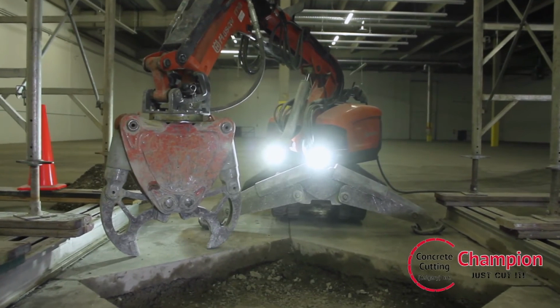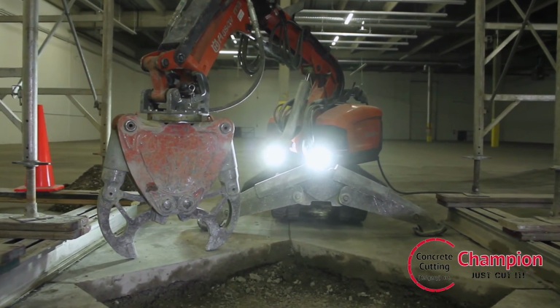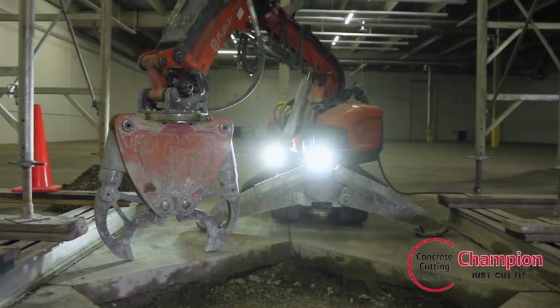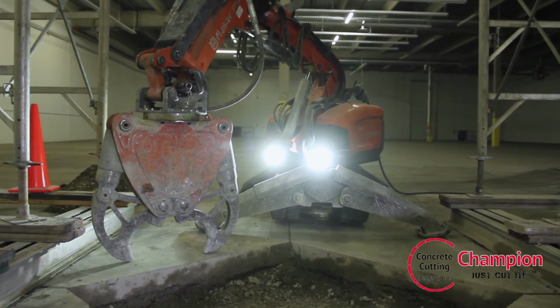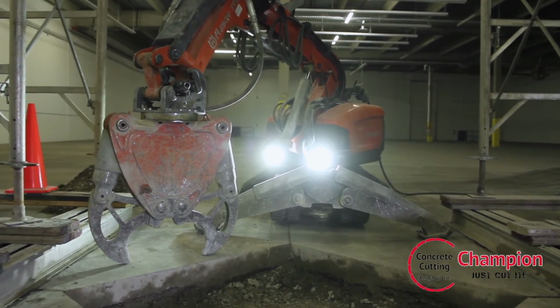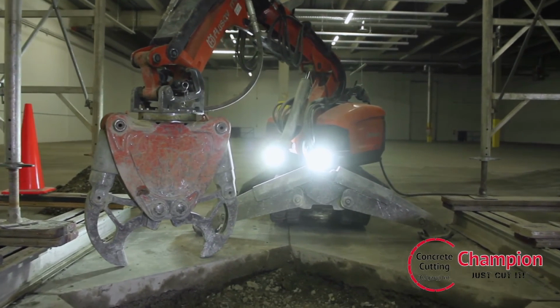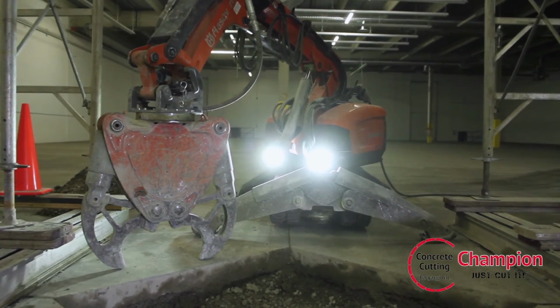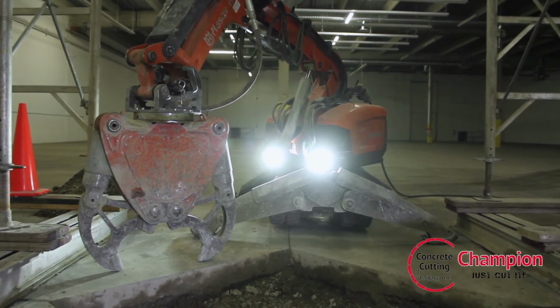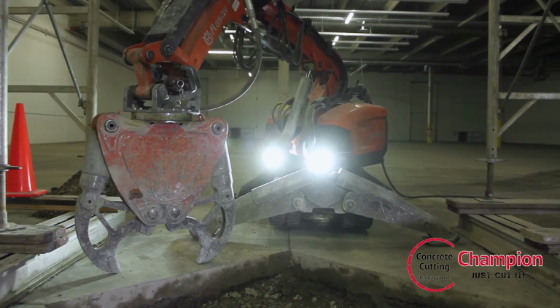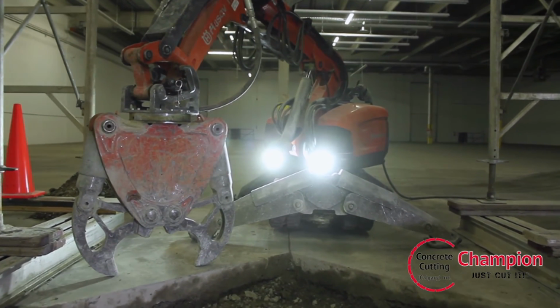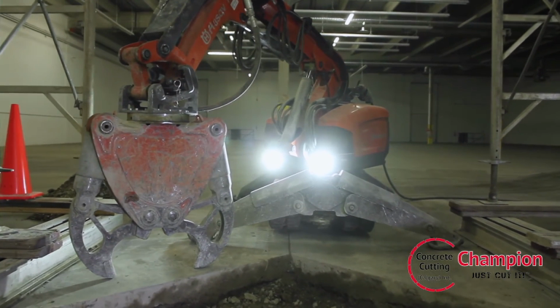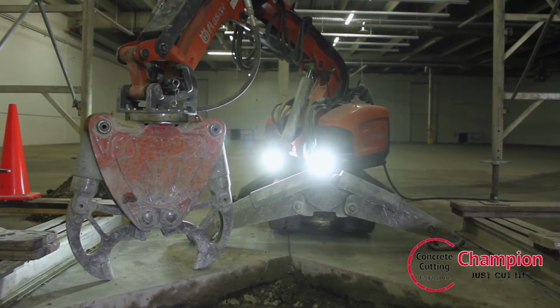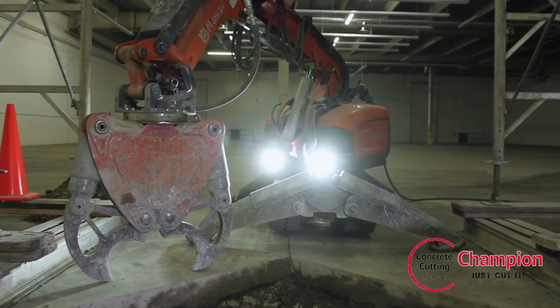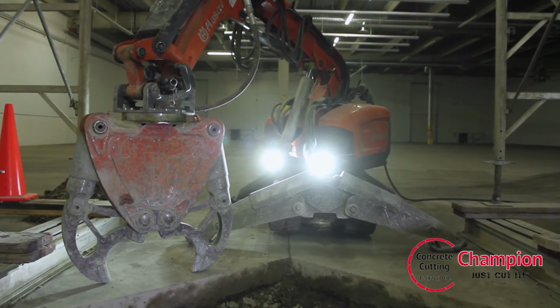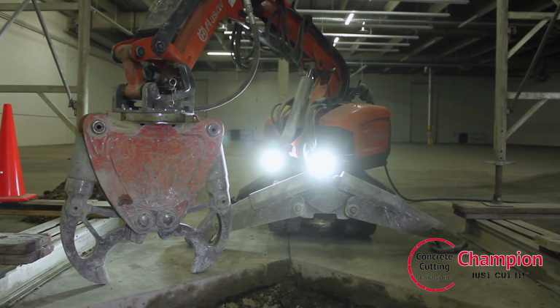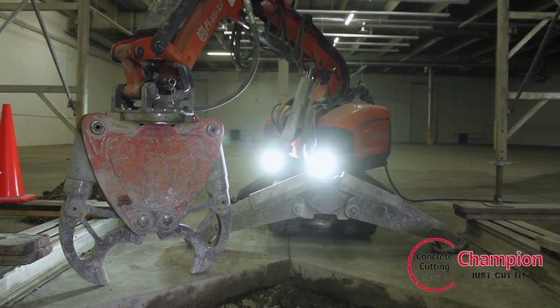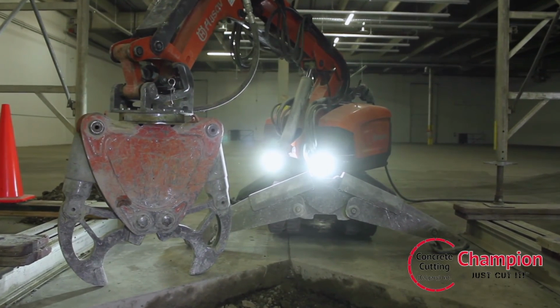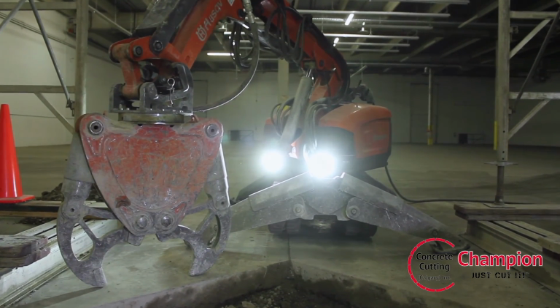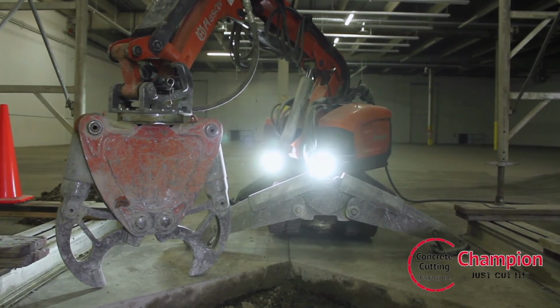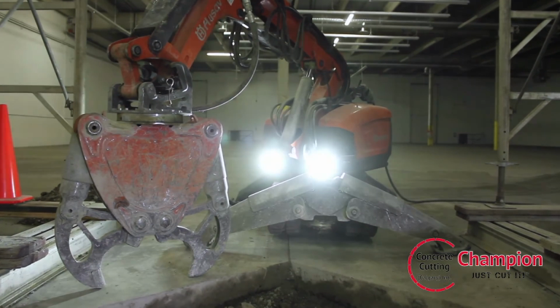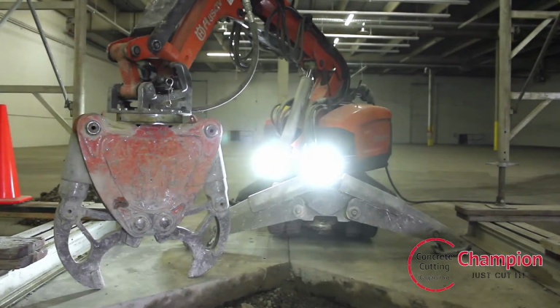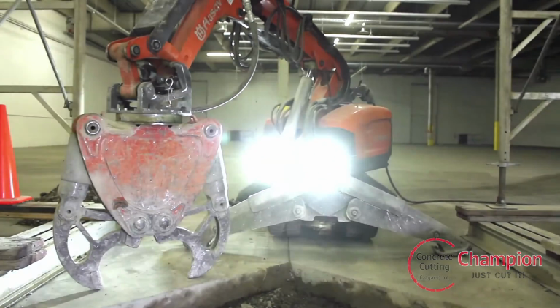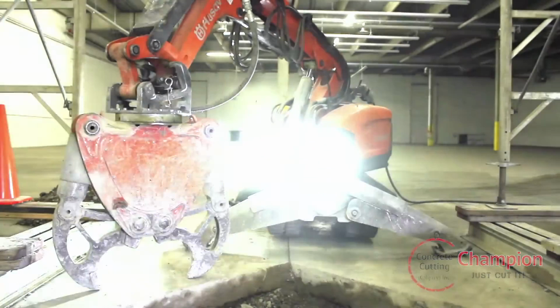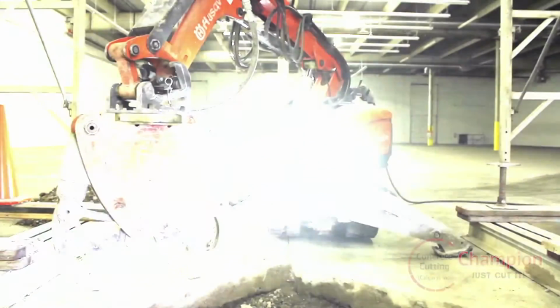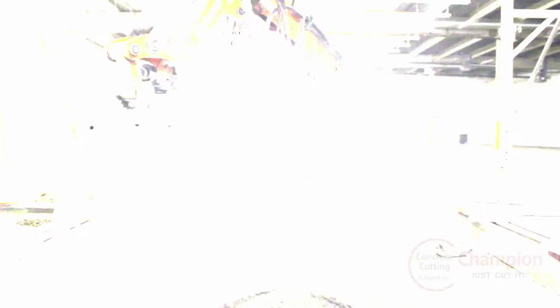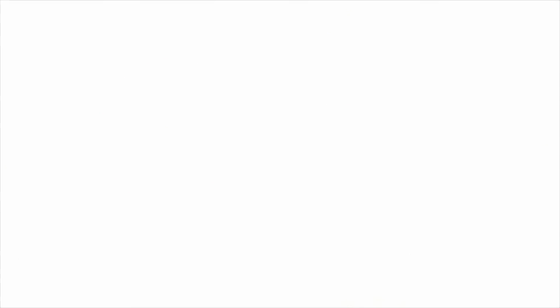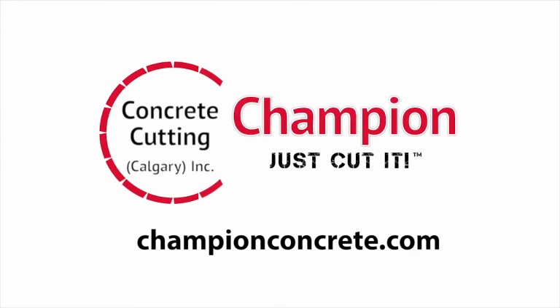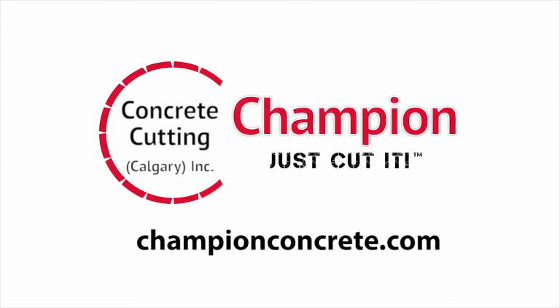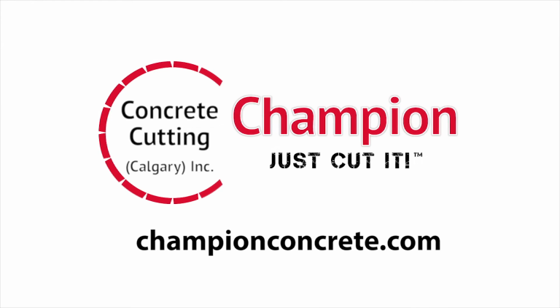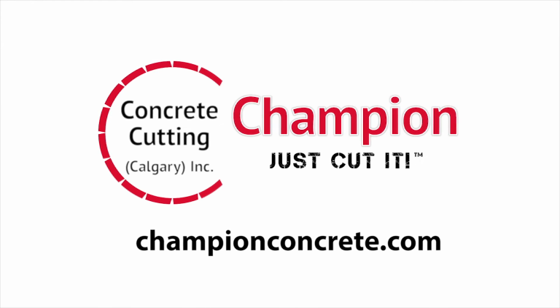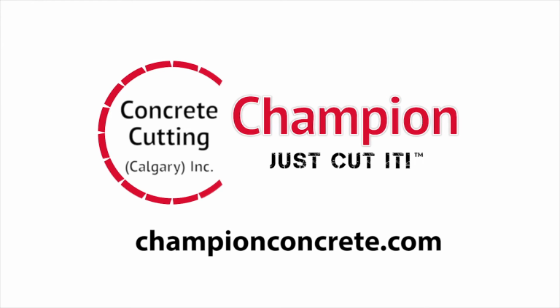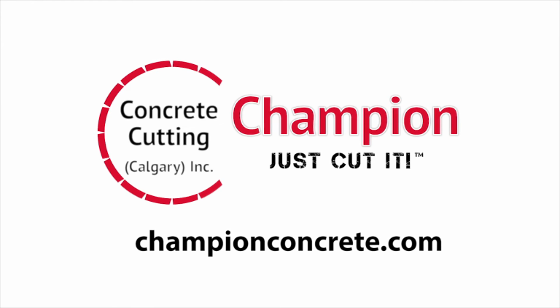If you feel that the DXR 310 can be used on your job site, please call Champion Concrete Cutting or visit us online at championconcrete.com.